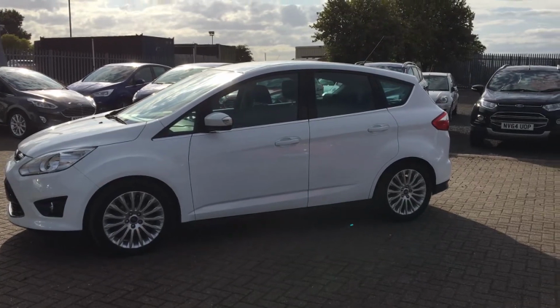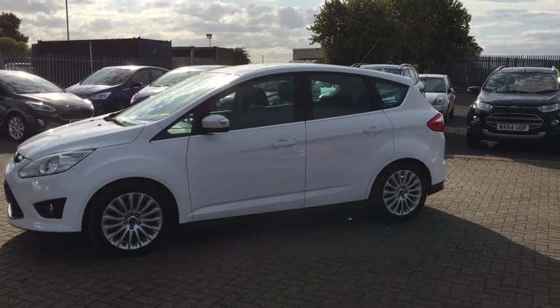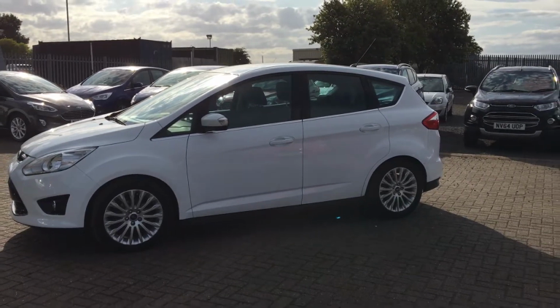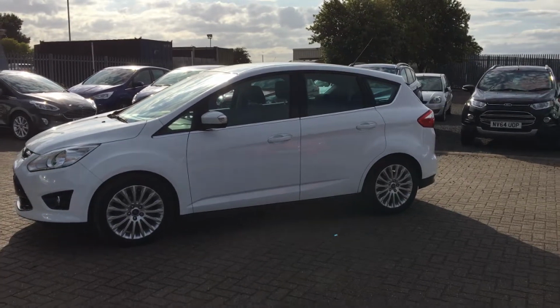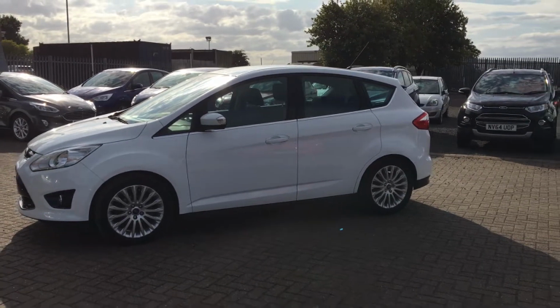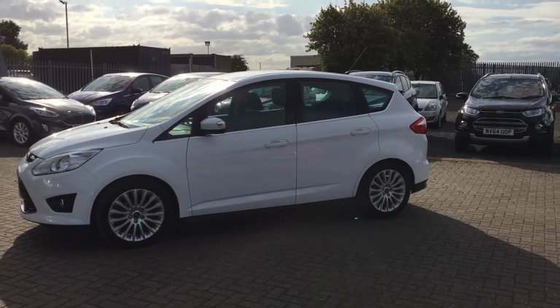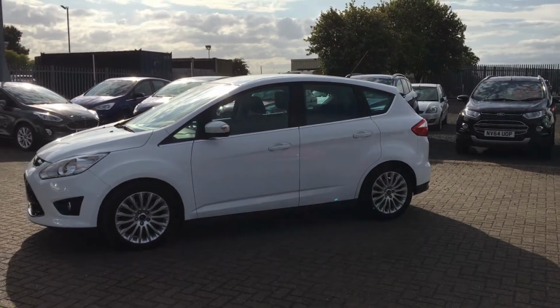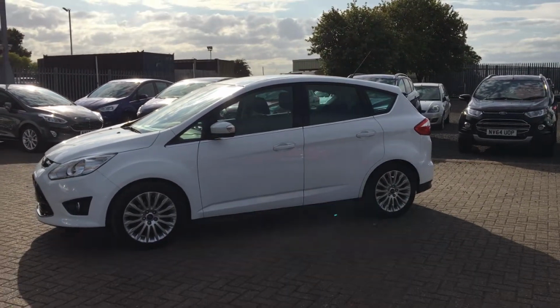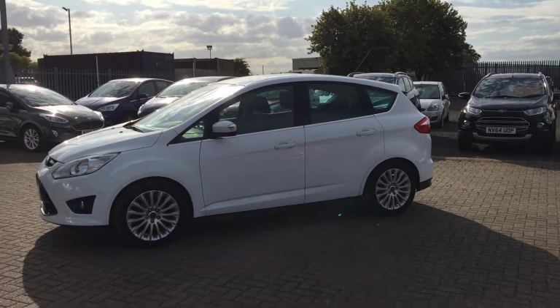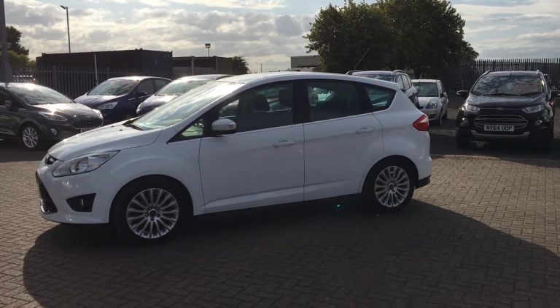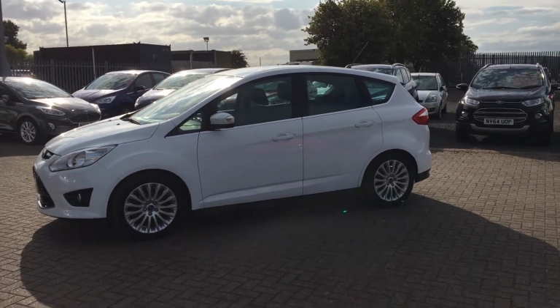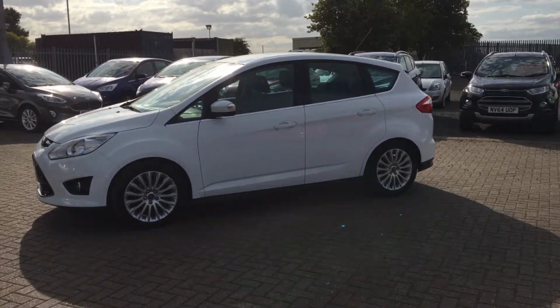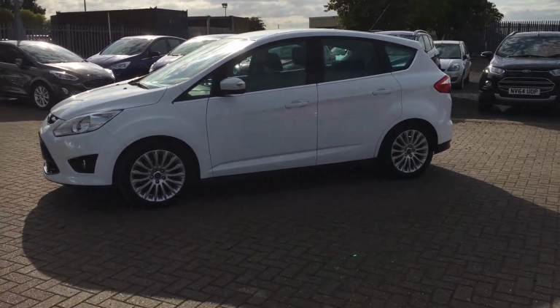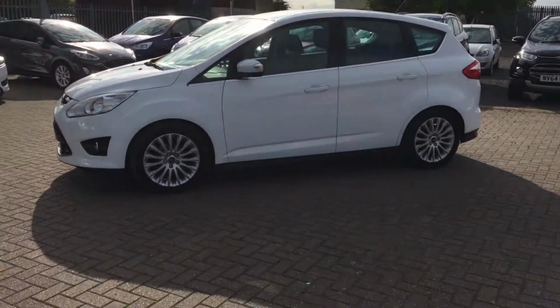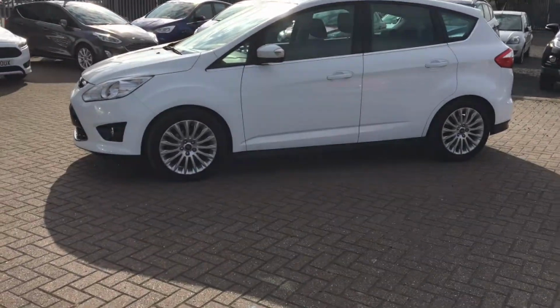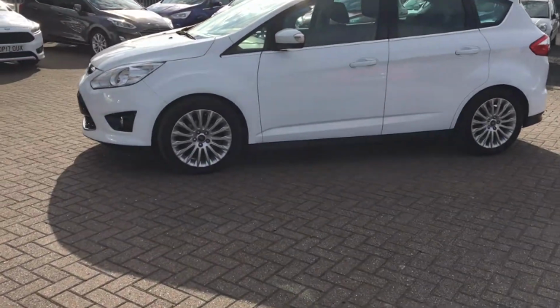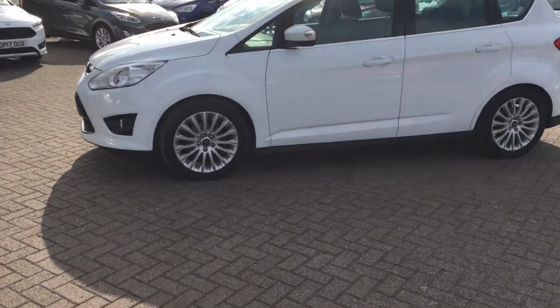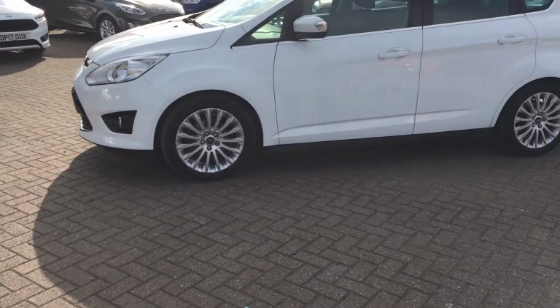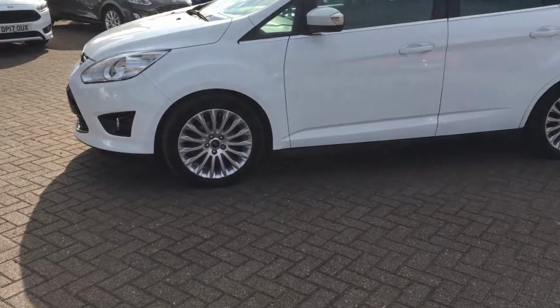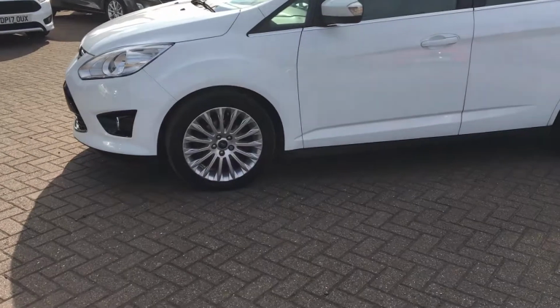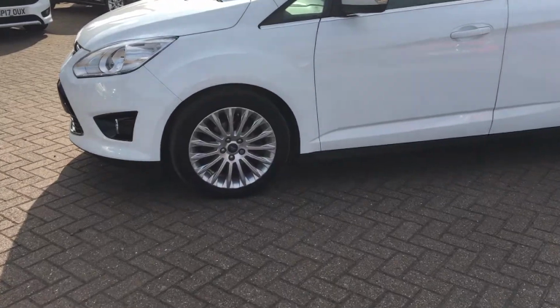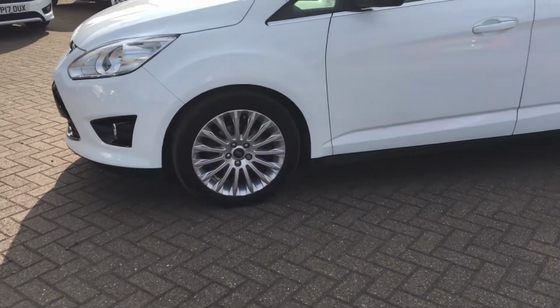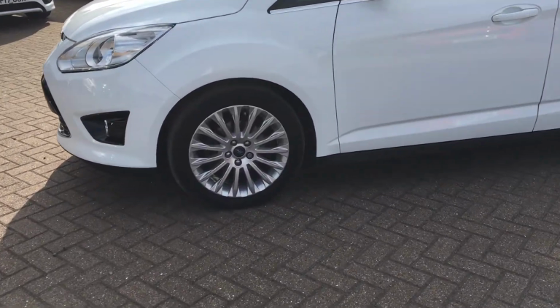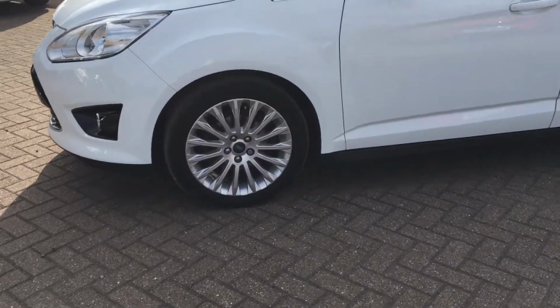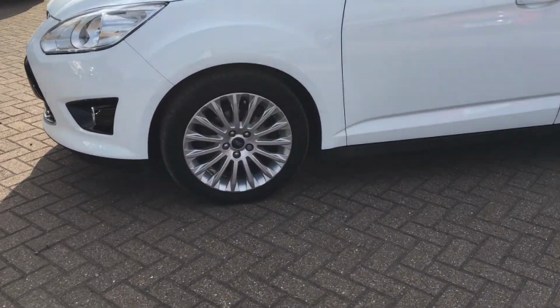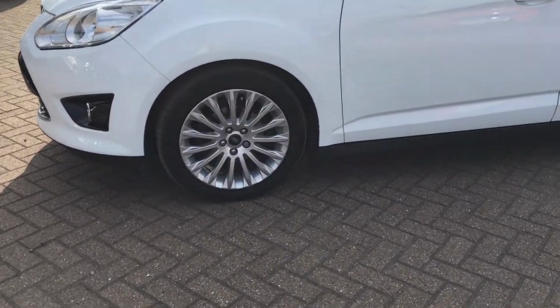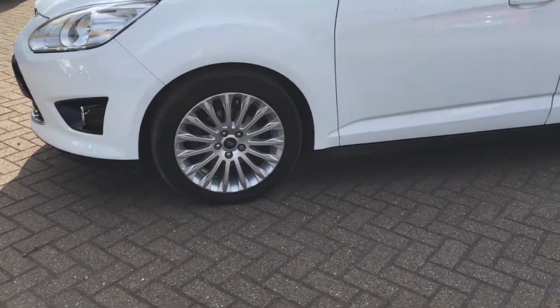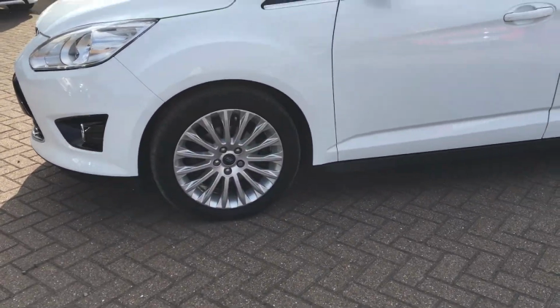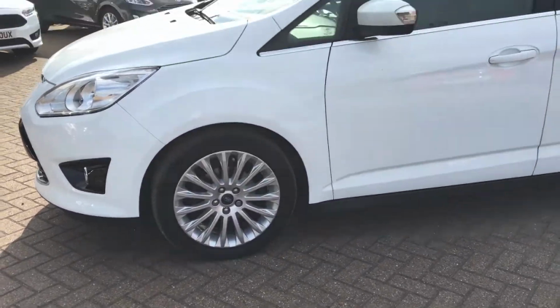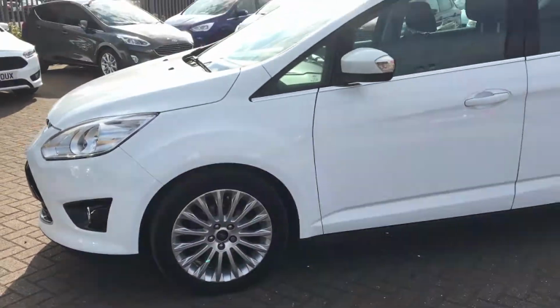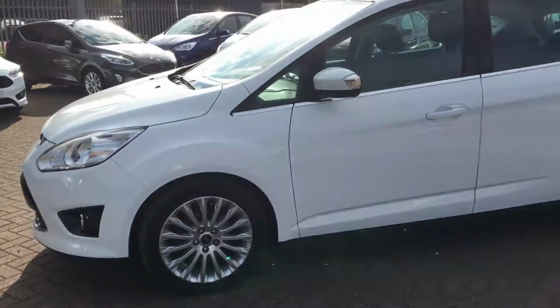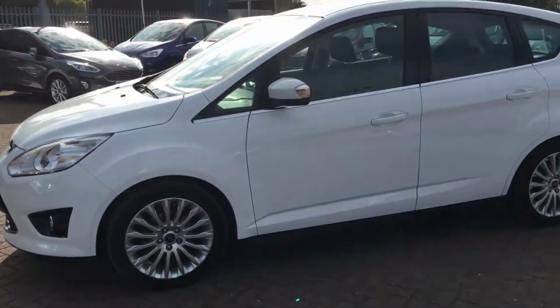It really stands out in the white, and you've also got the chrome running around the windows. These 17-inch alloy wheels are a good size.